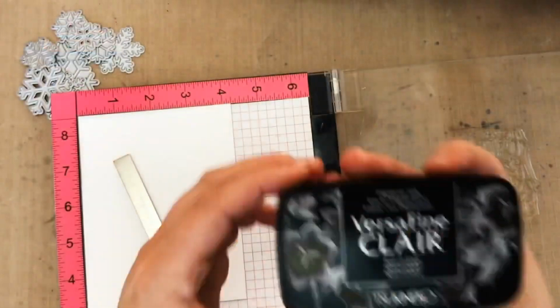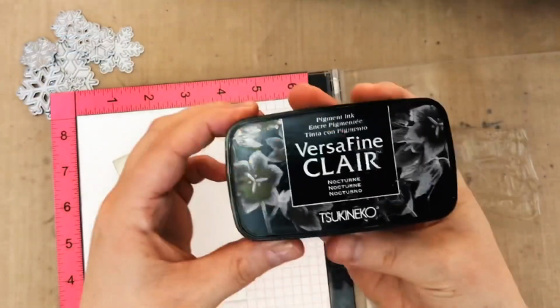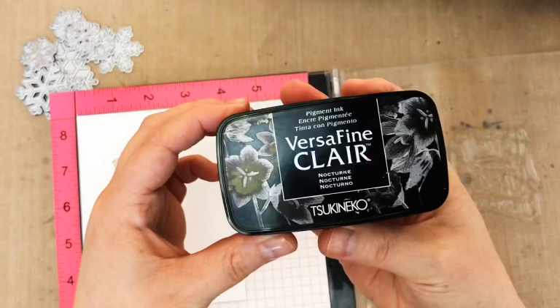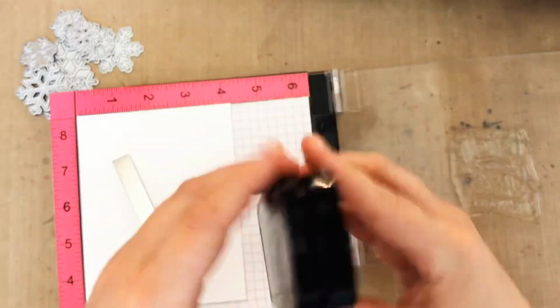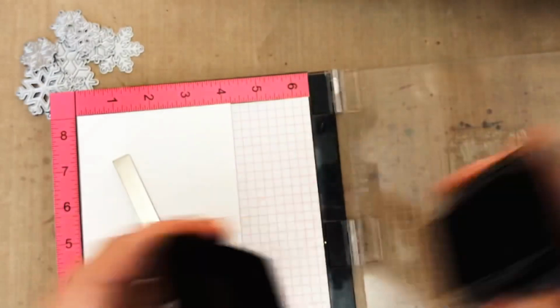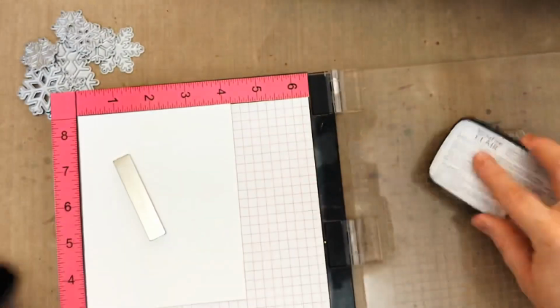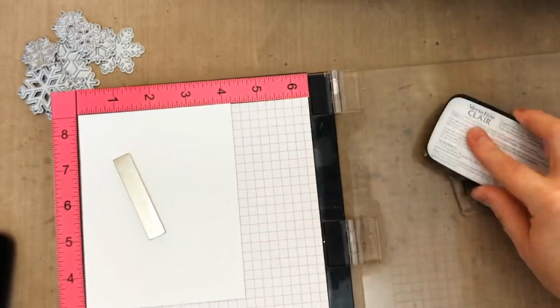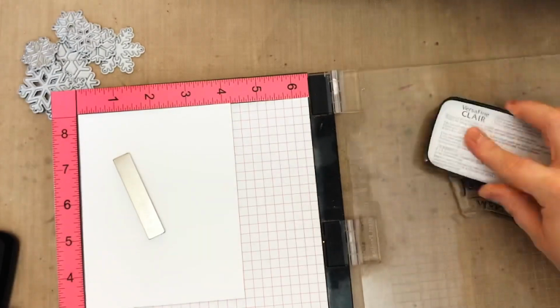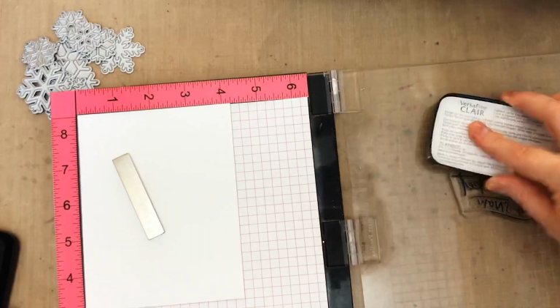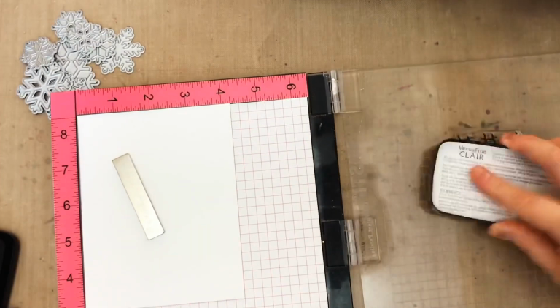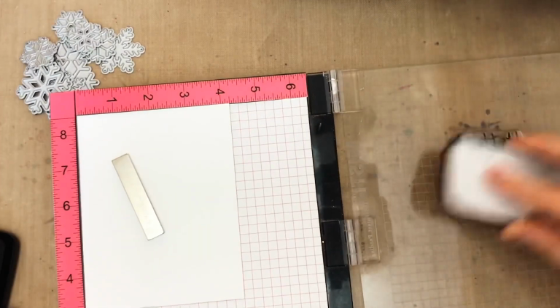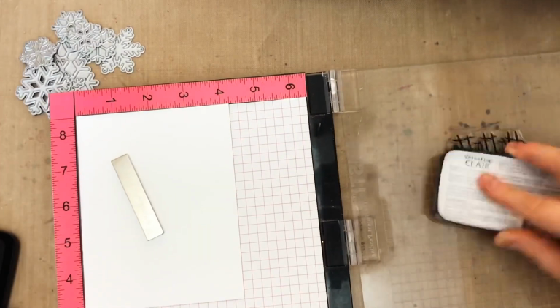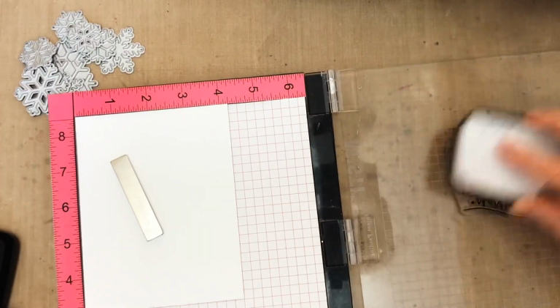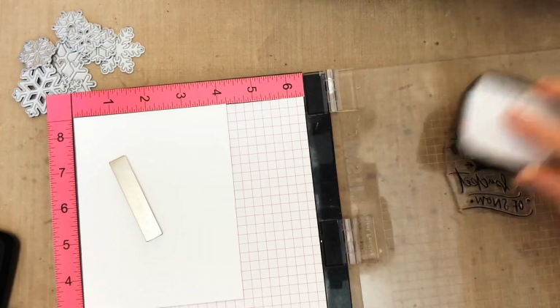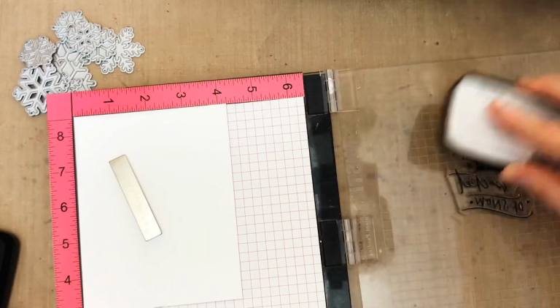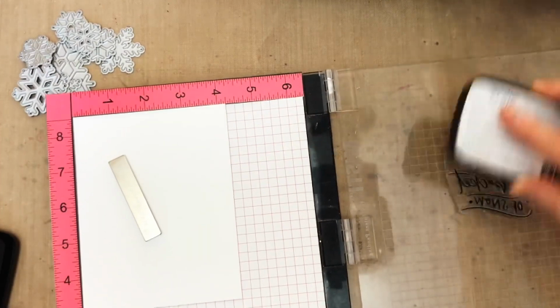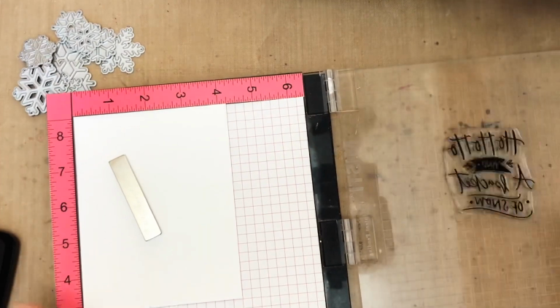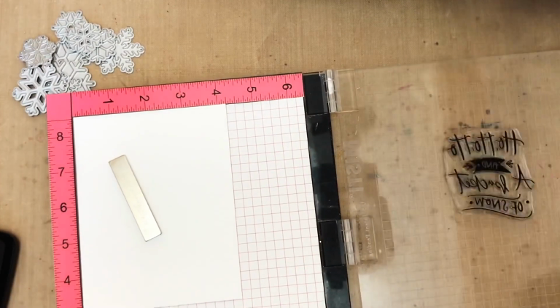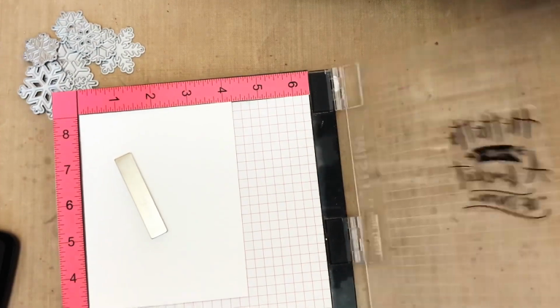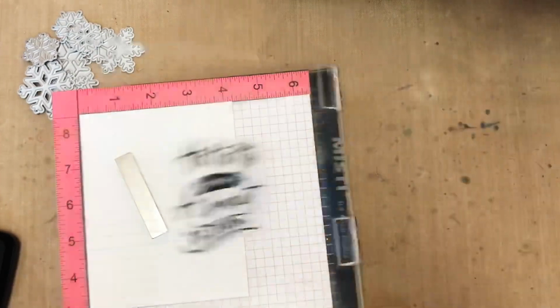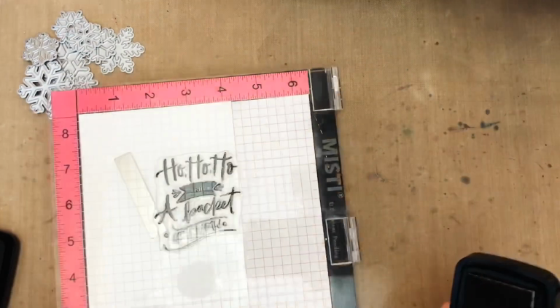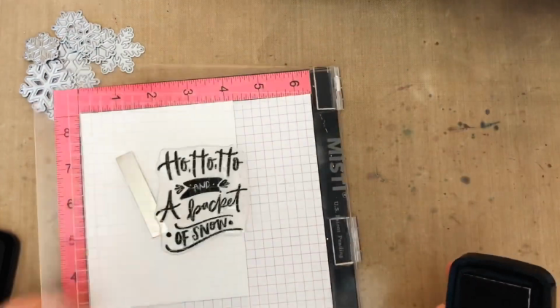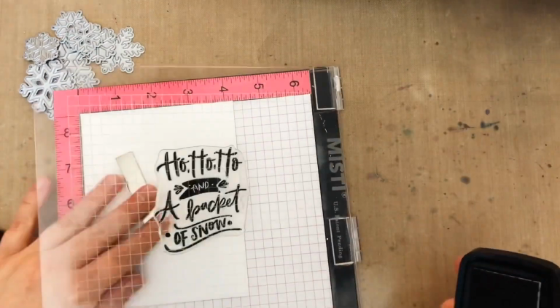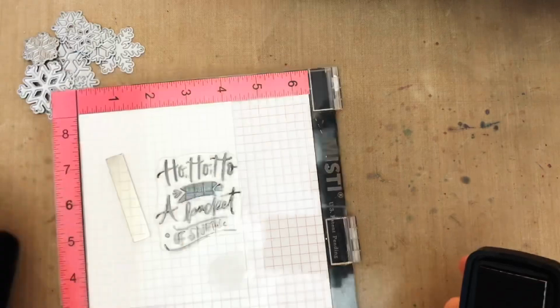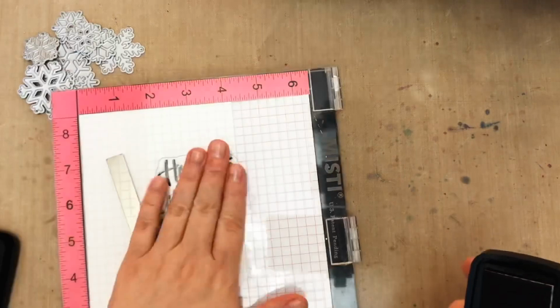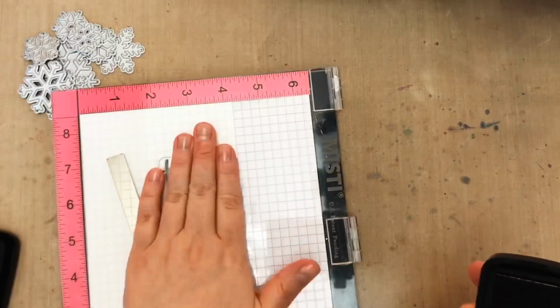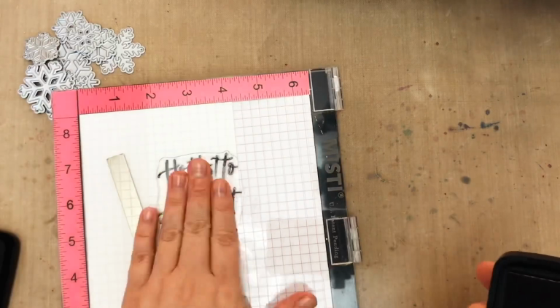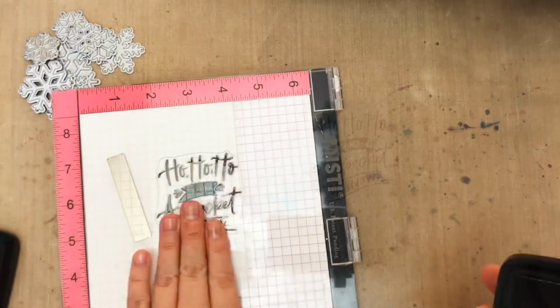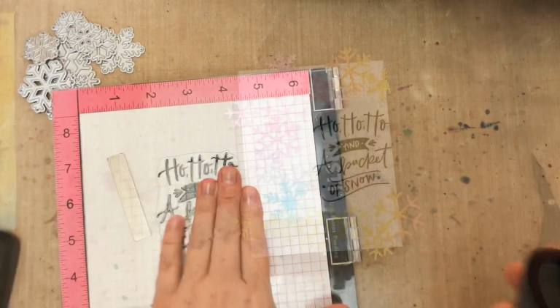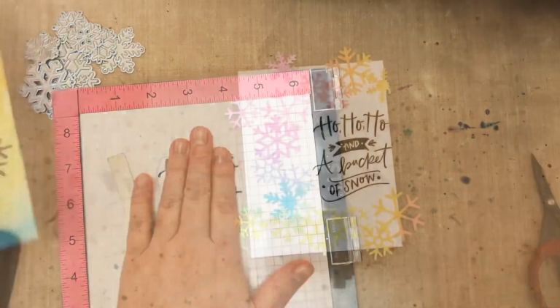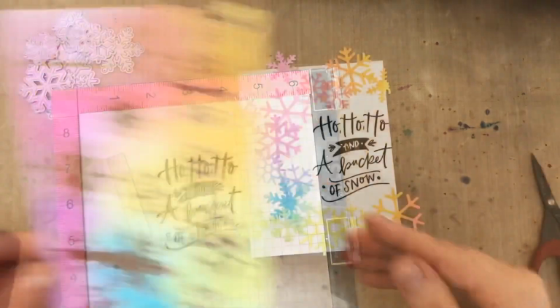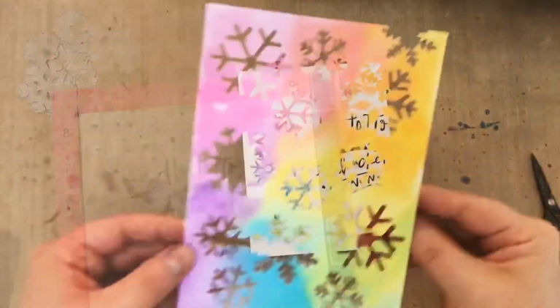Now for the card front I'm going to stamp the Ho Ho Ho sentiment from the Season to Sparkle stamp set in black and kind of right off the edge.